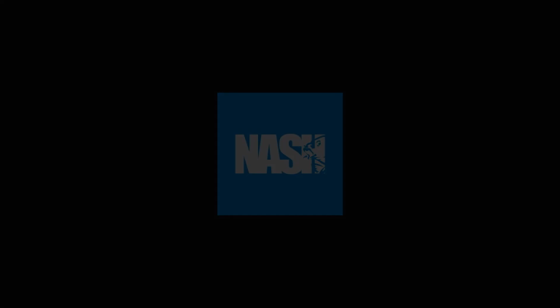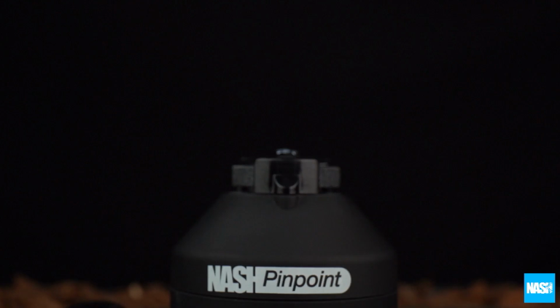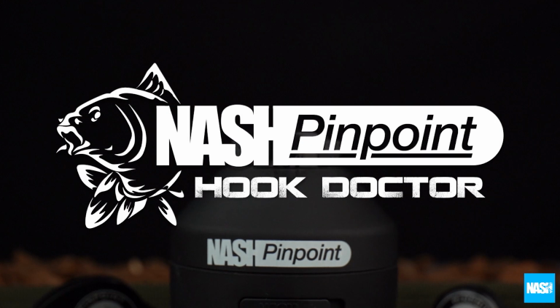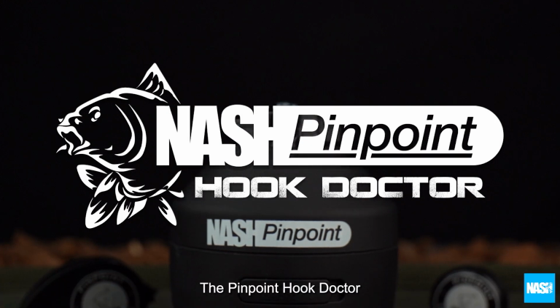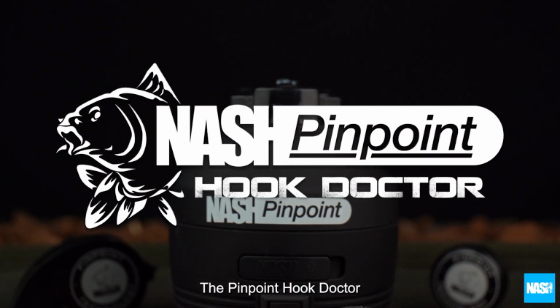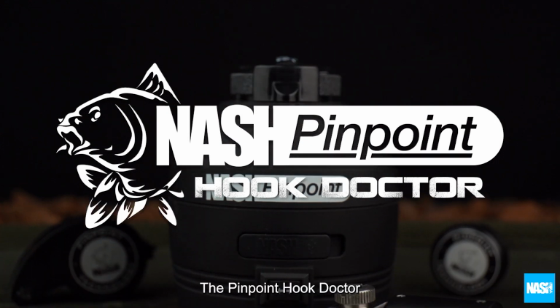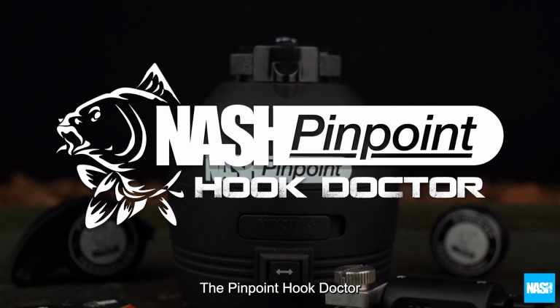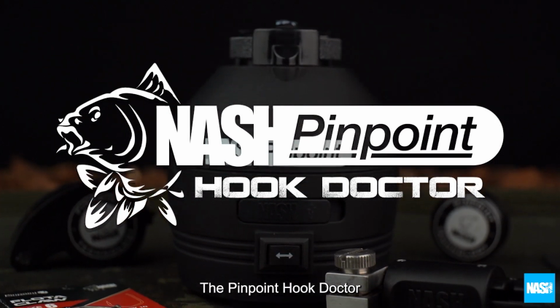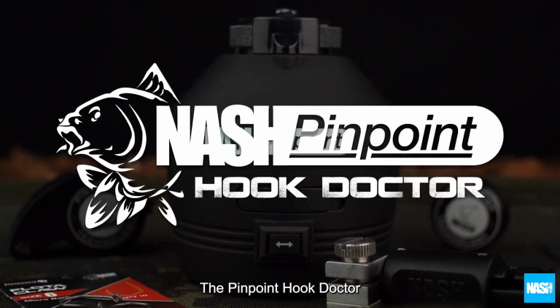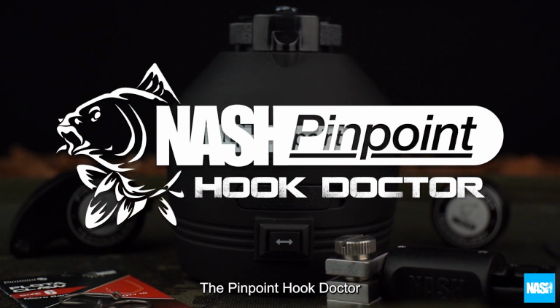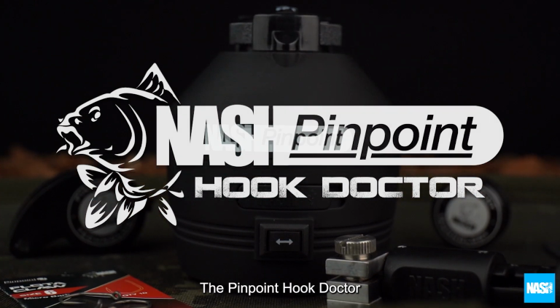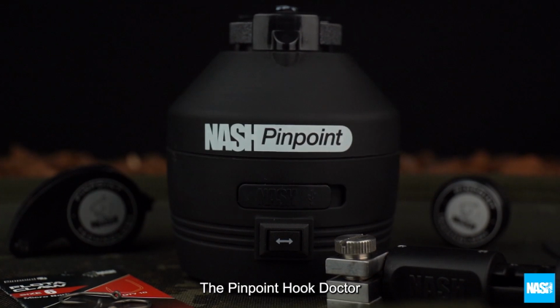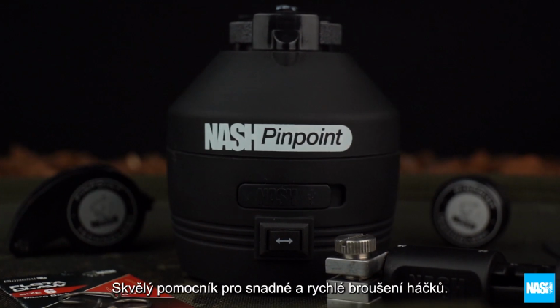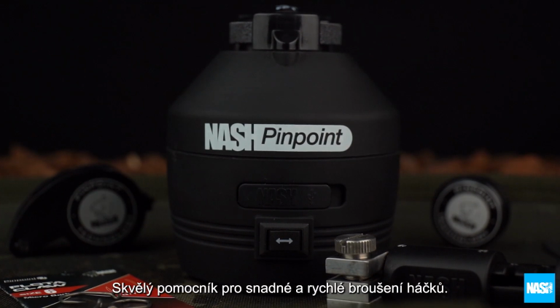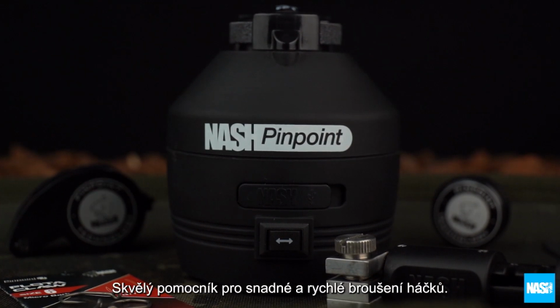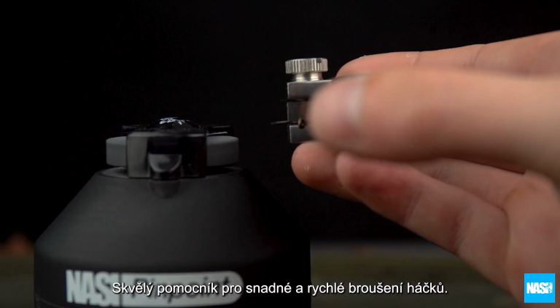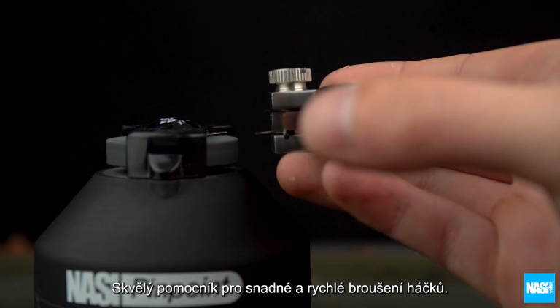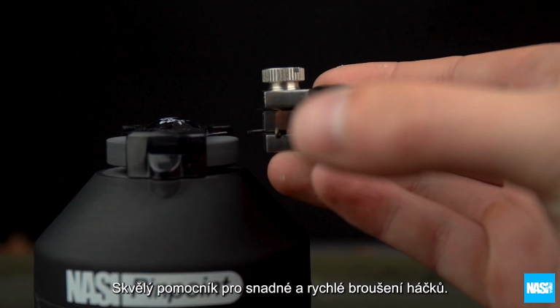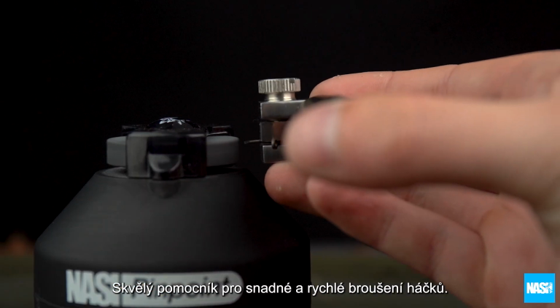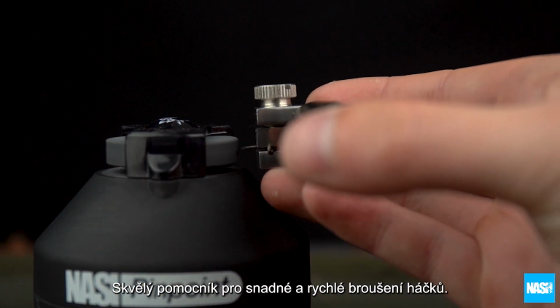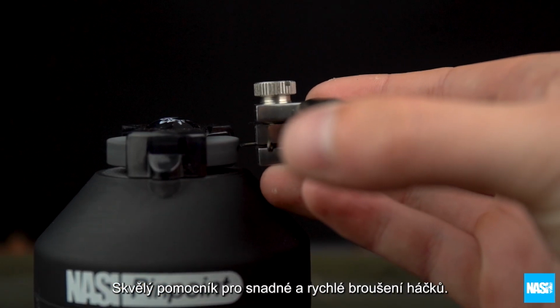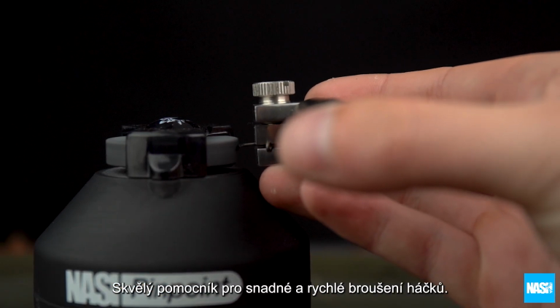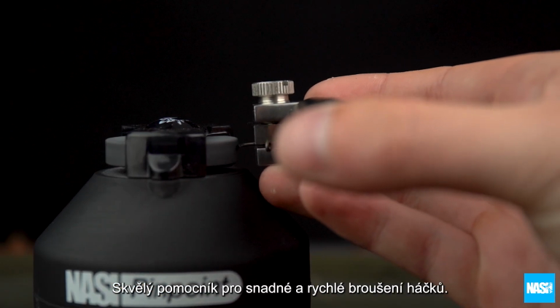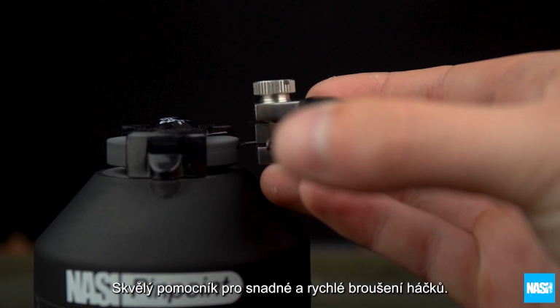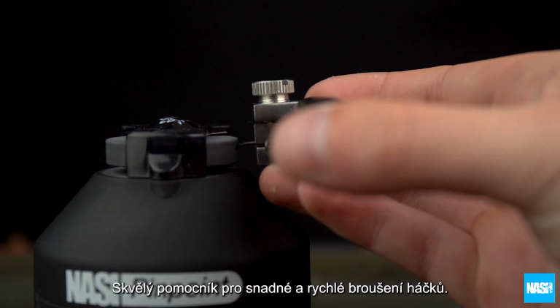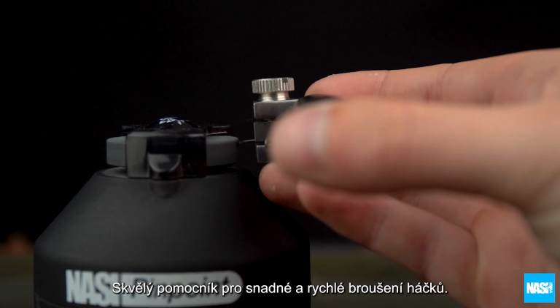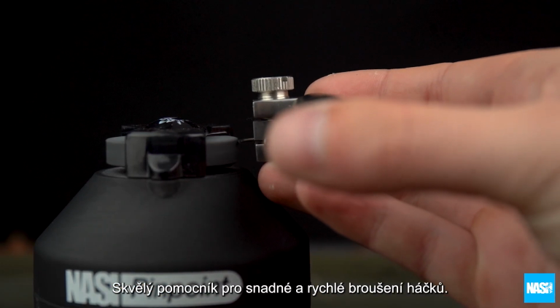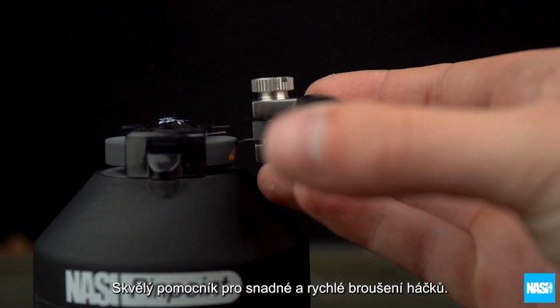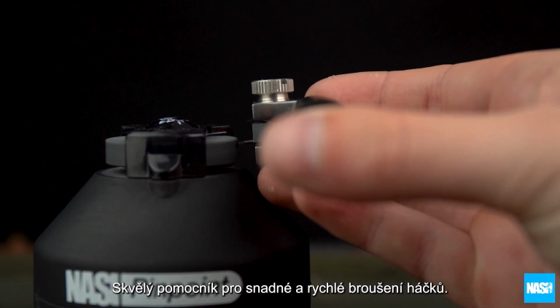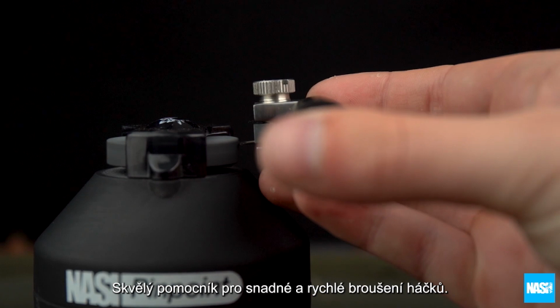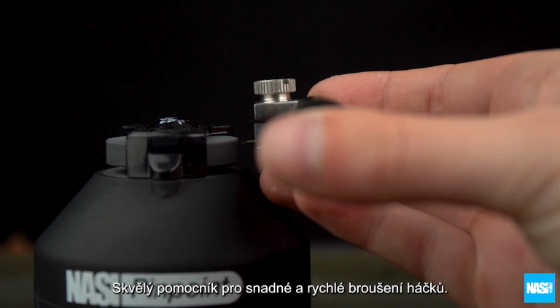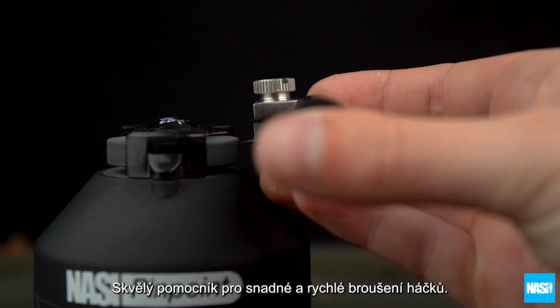The Pinpoint Hook Doctor — the ultimate solution to faster and more precise hook sharpening.